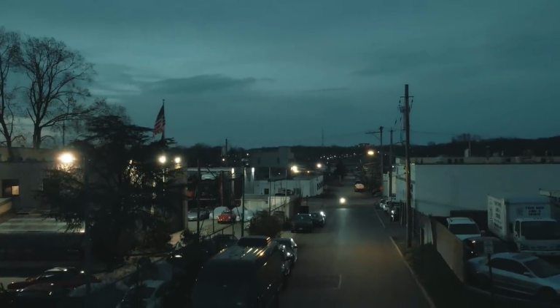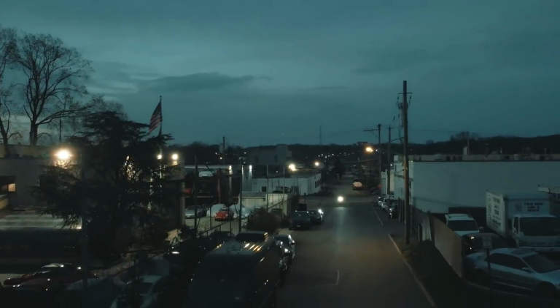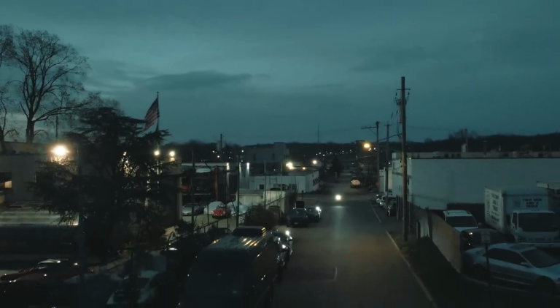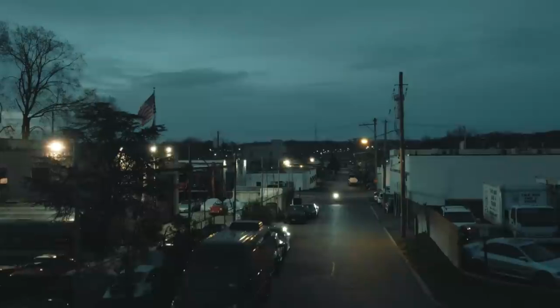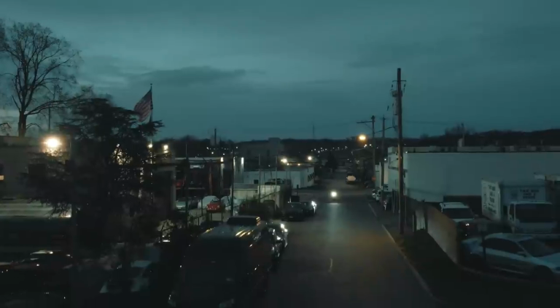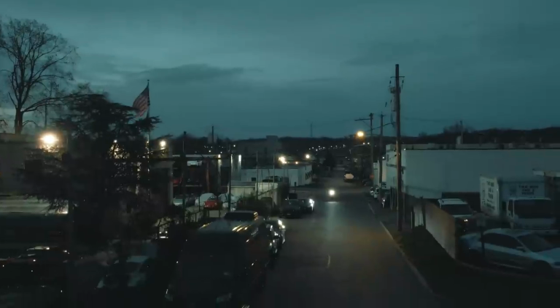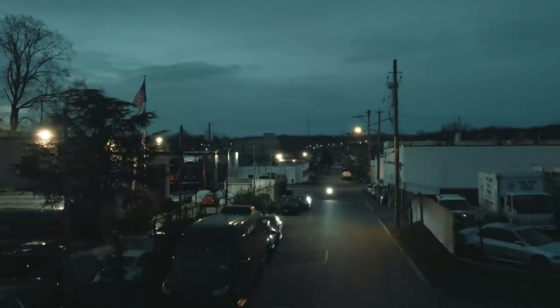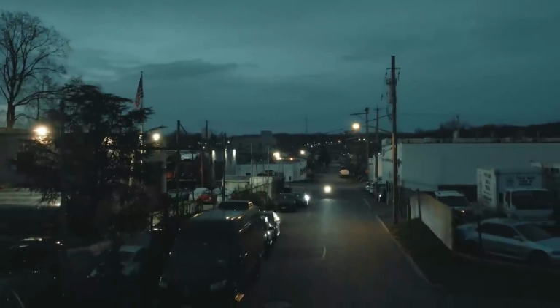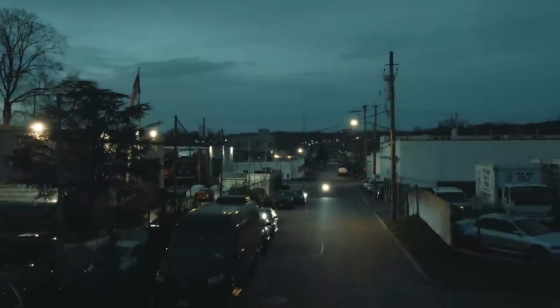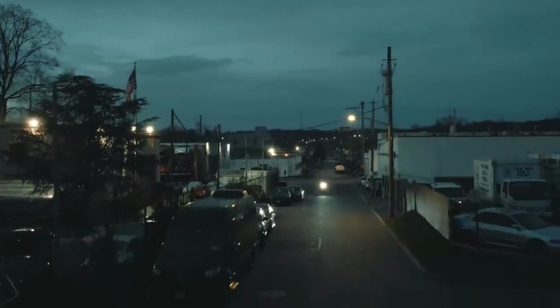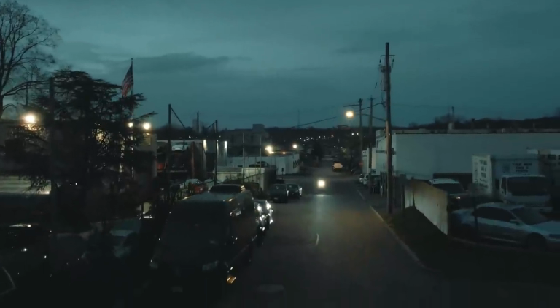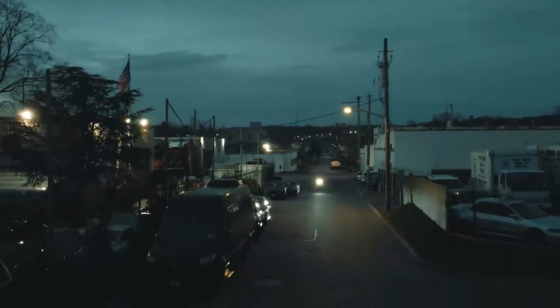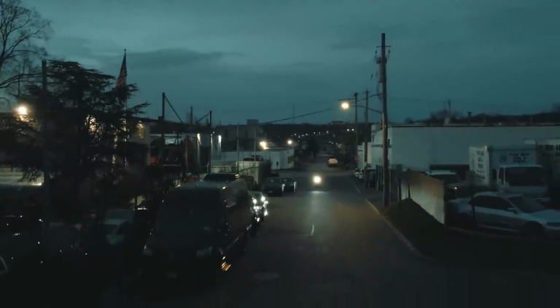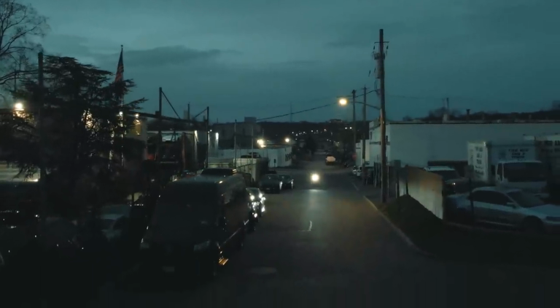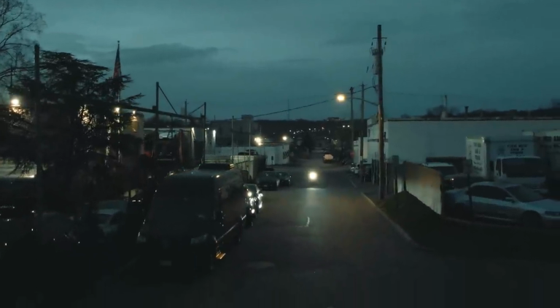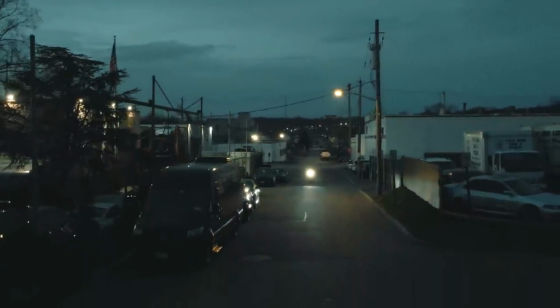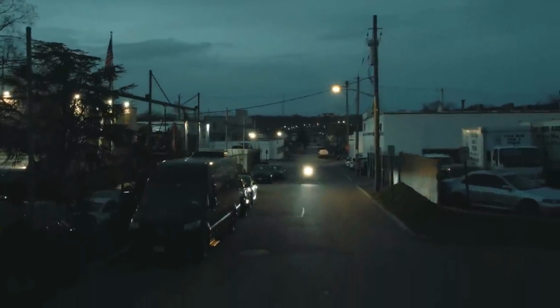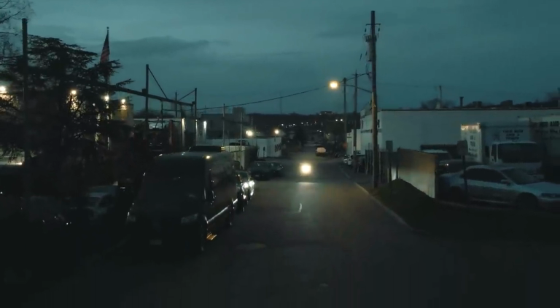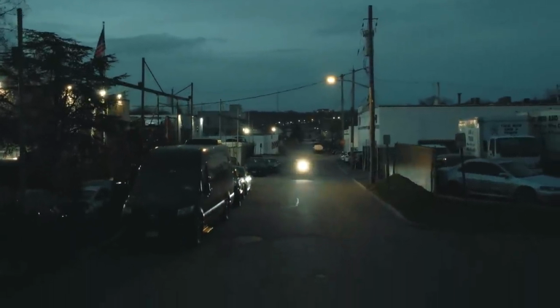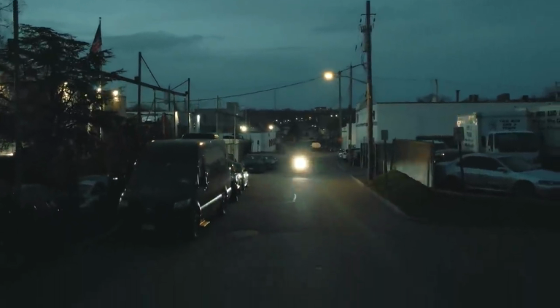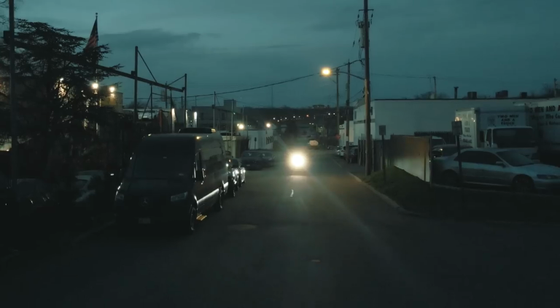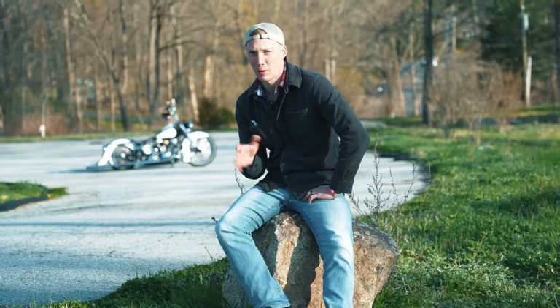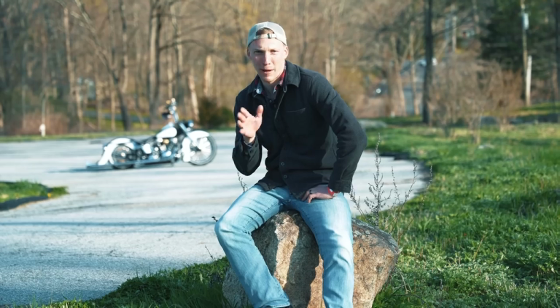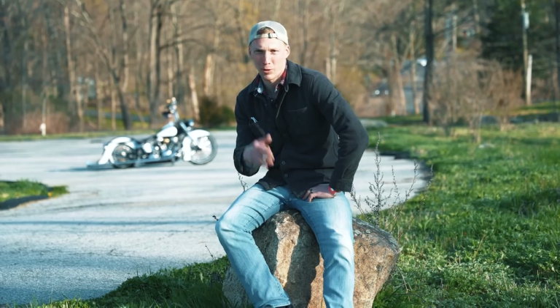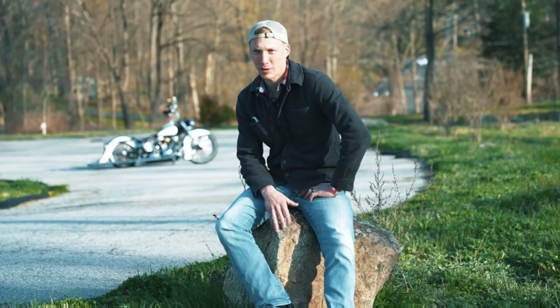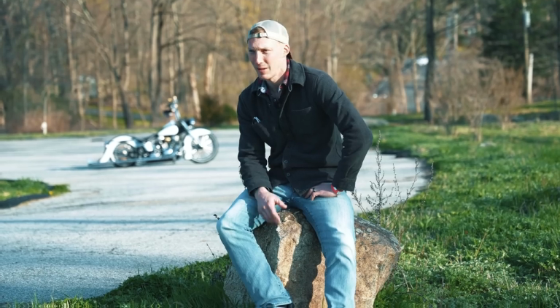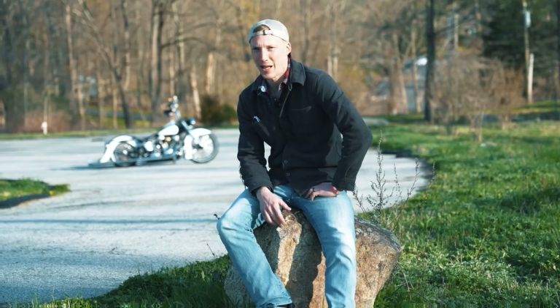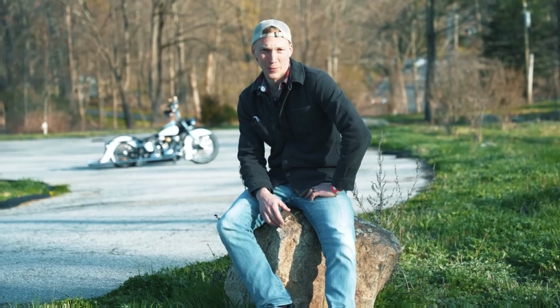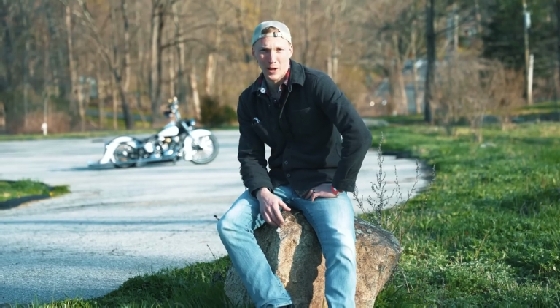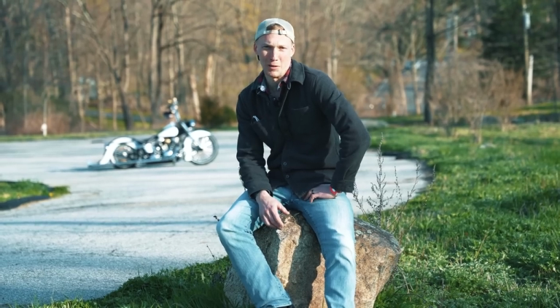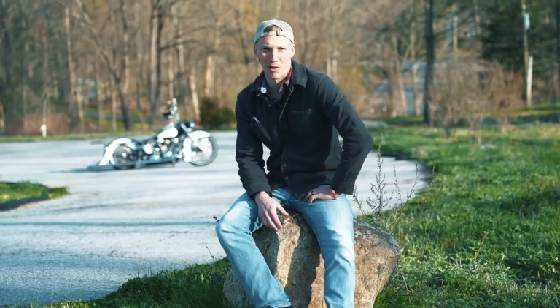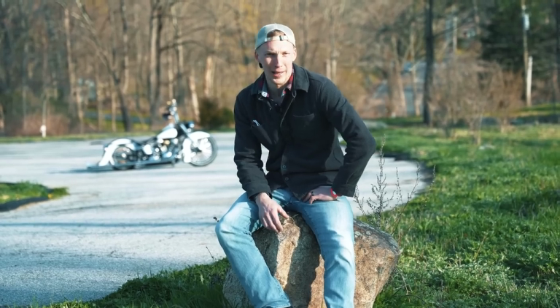Anybody that says they did a full engine build for like $4,000 to $4,500 is lying.